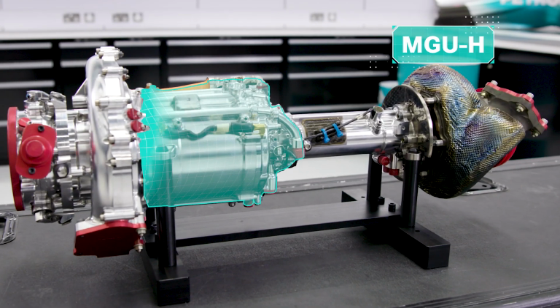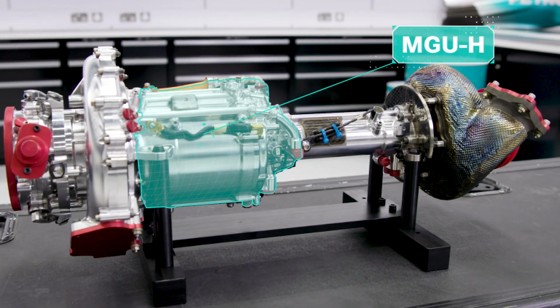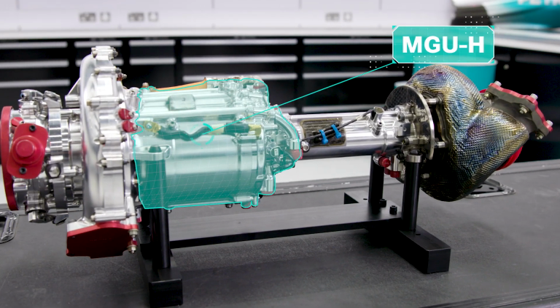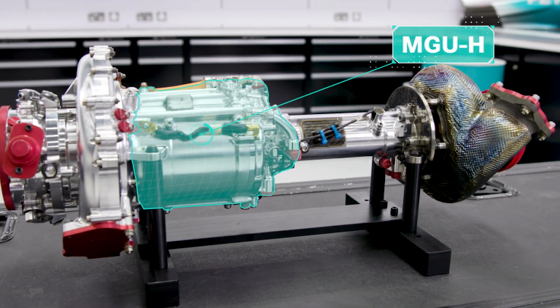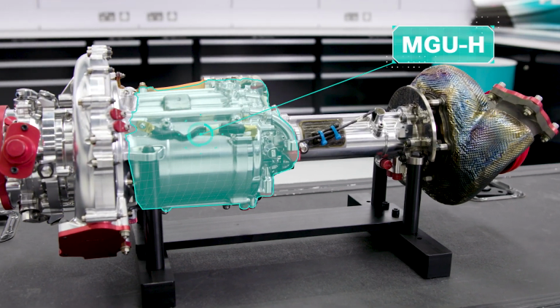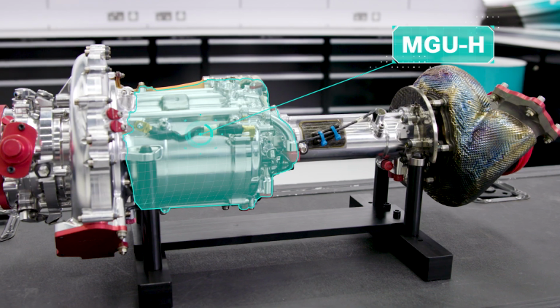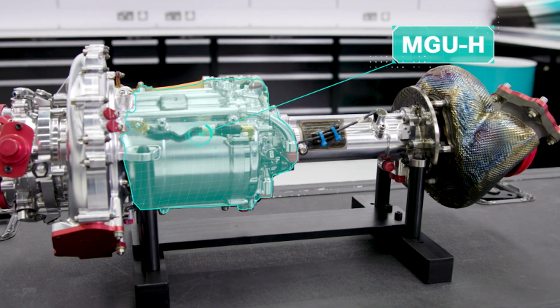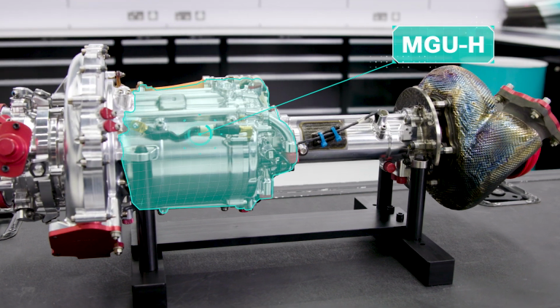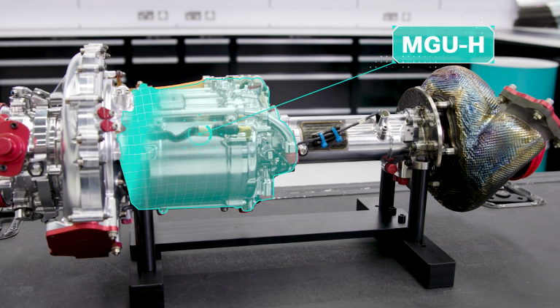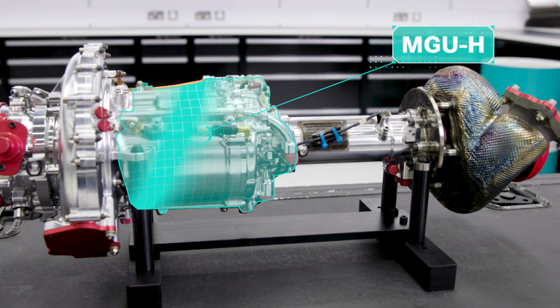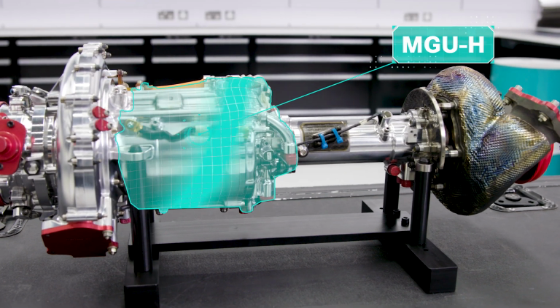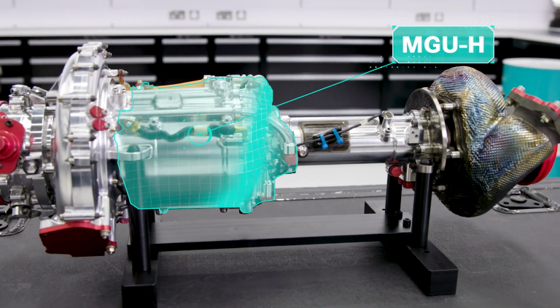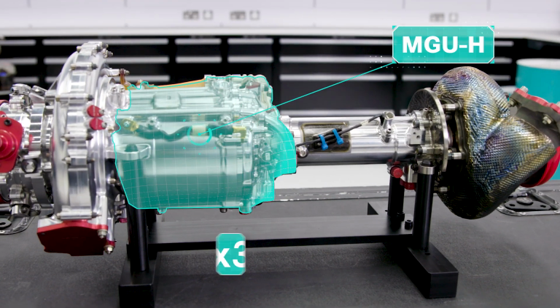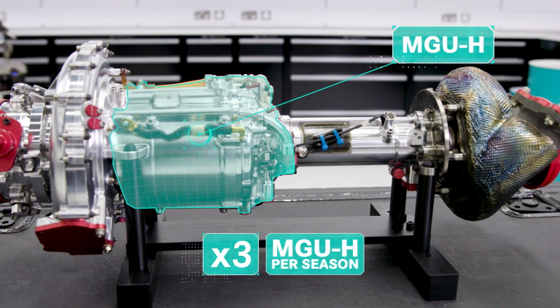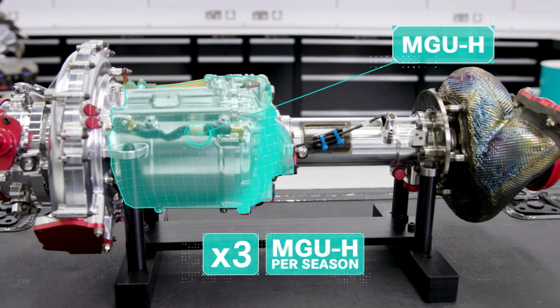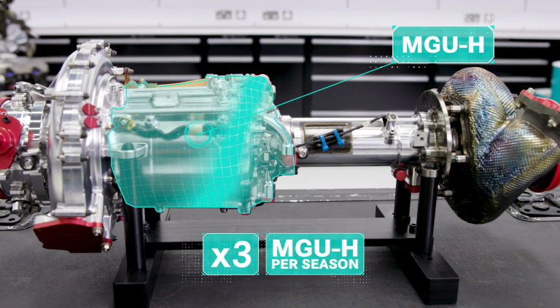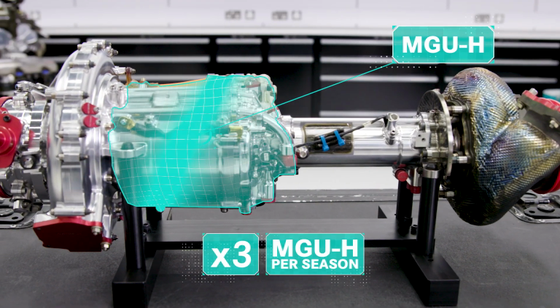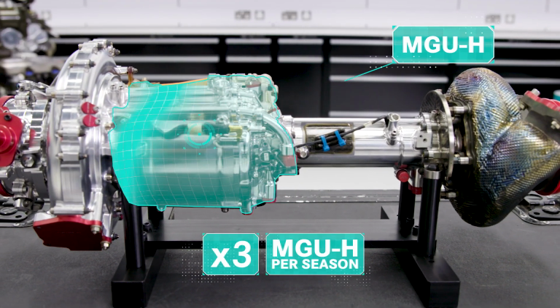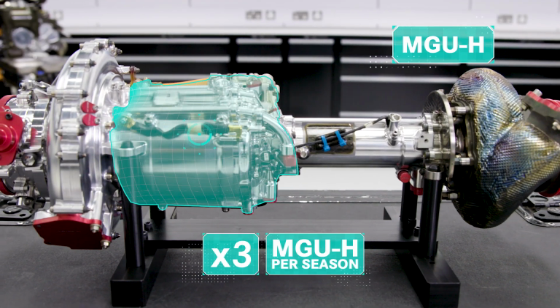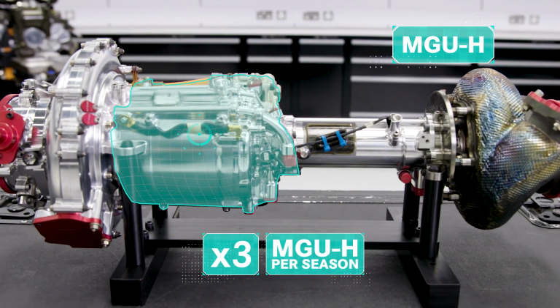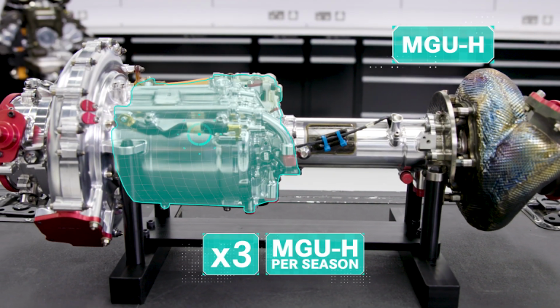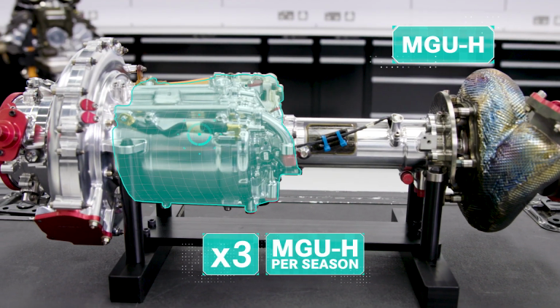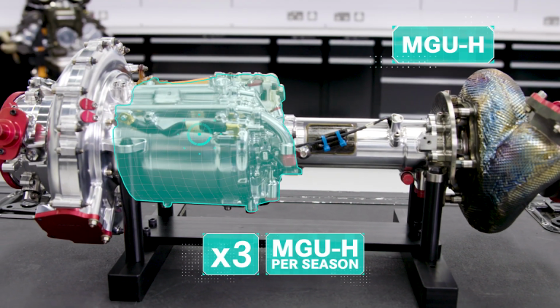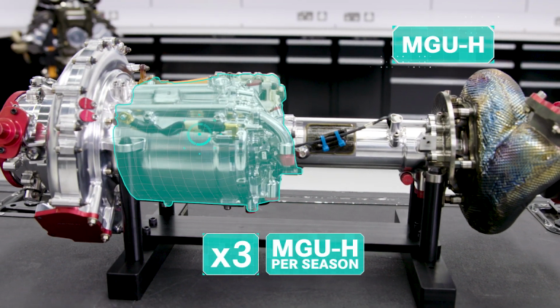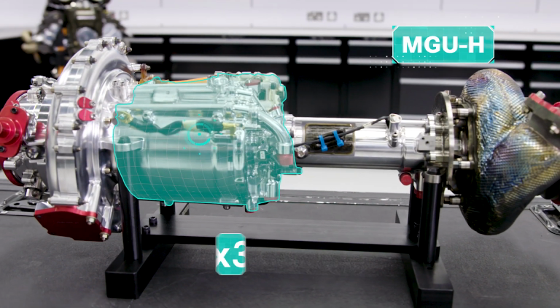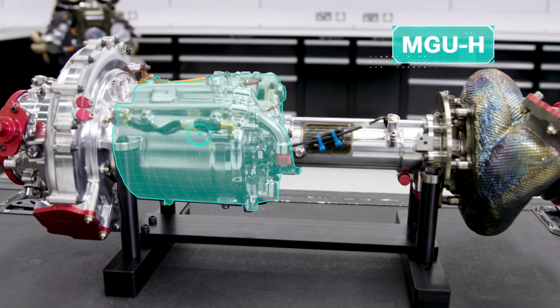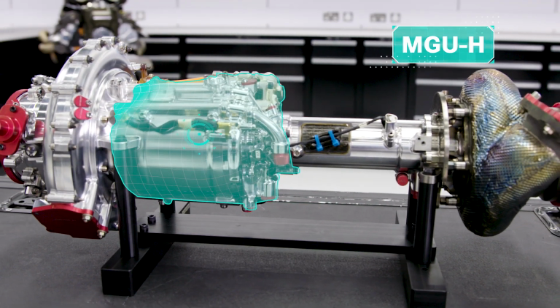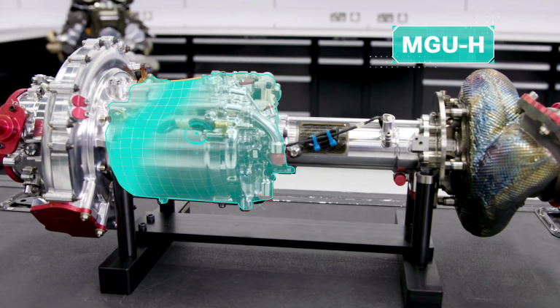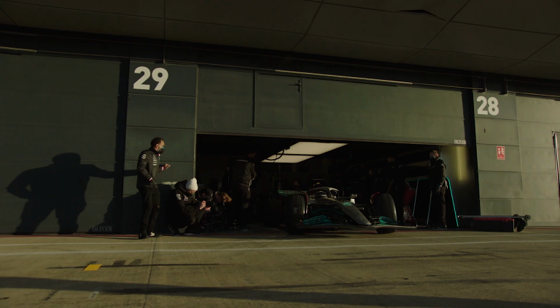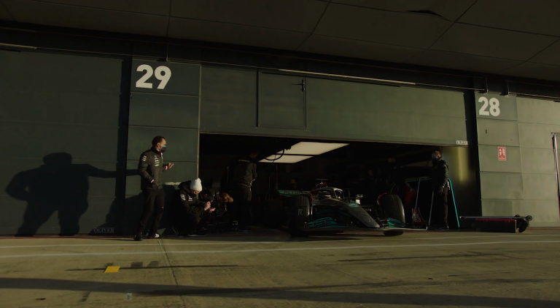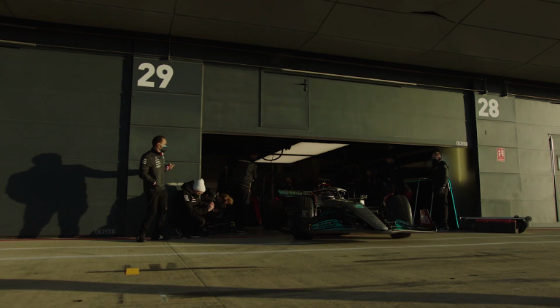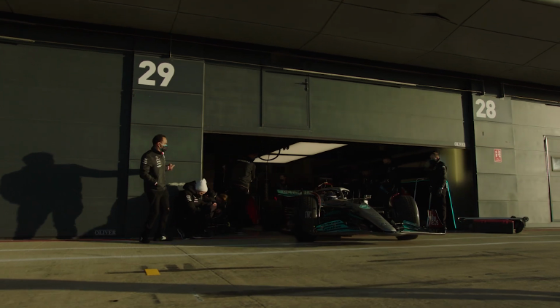The drivers are allowed three MGU-Hs a season, and as with other power unit elements, if they need to use more than that they'll take a grid penalty.